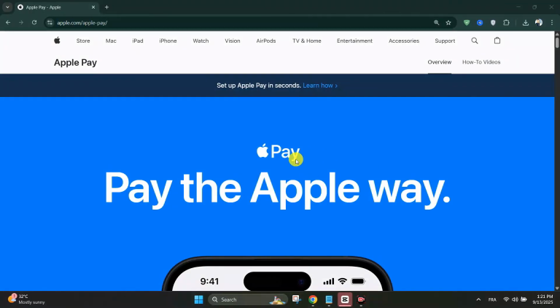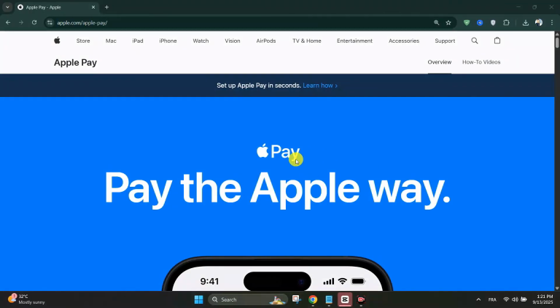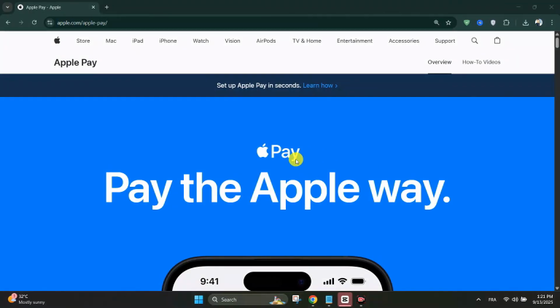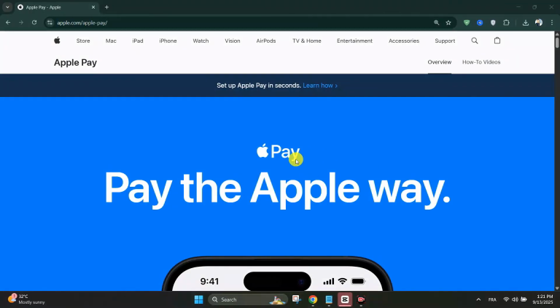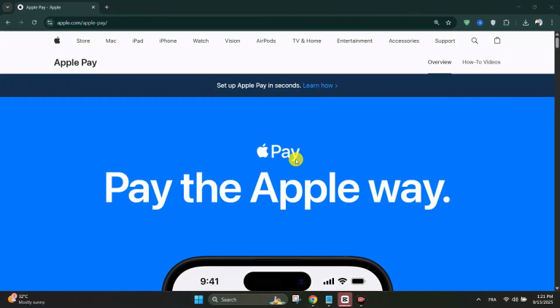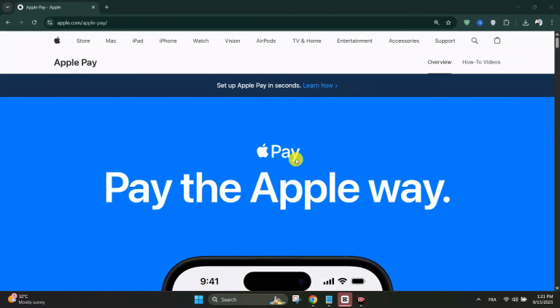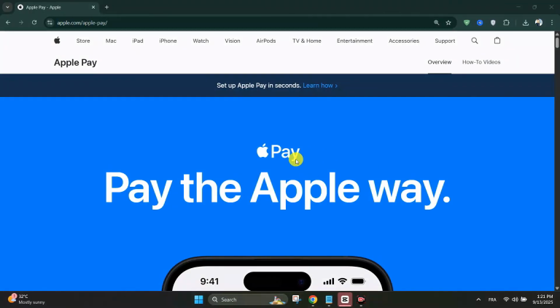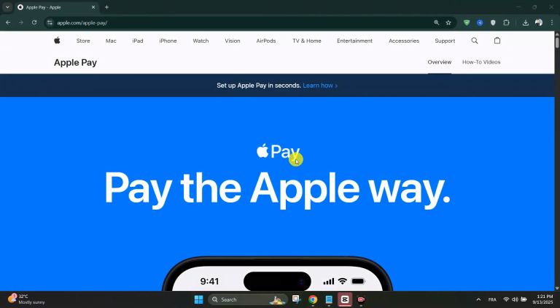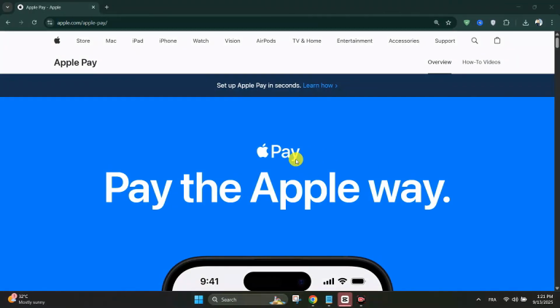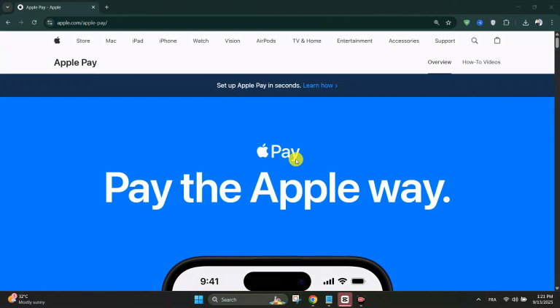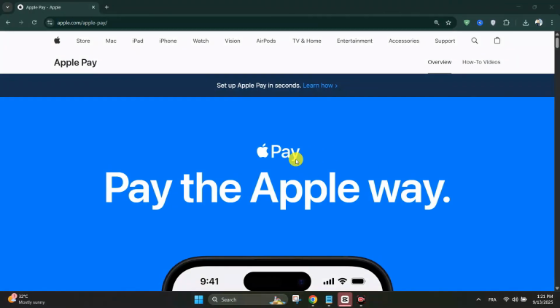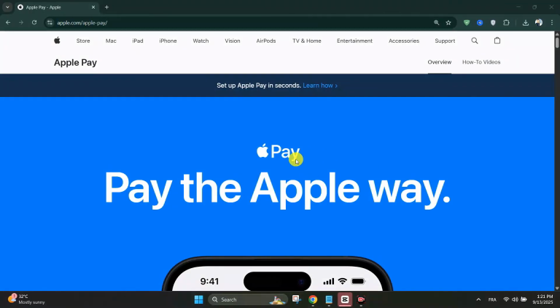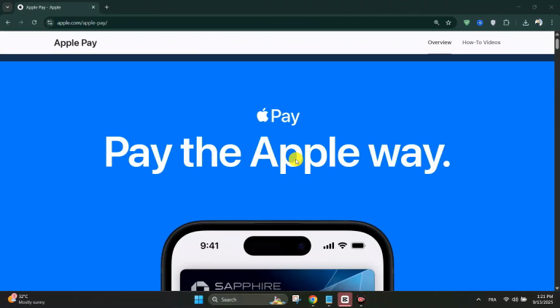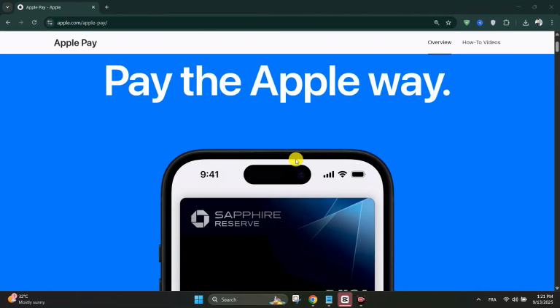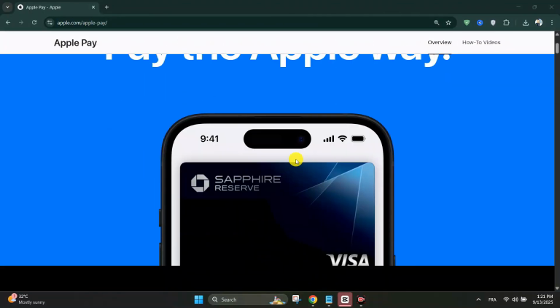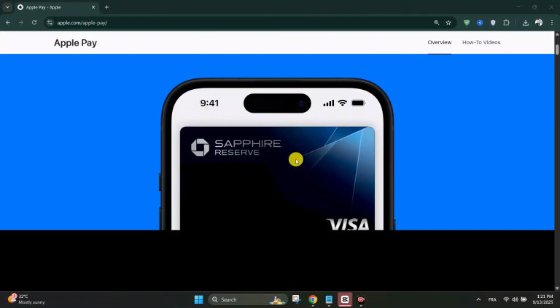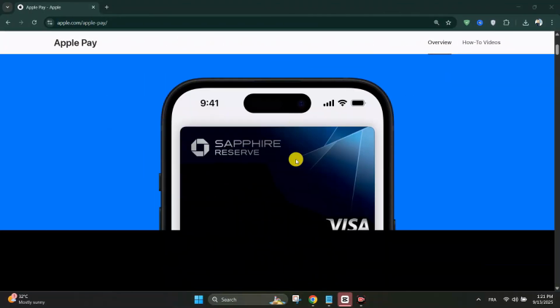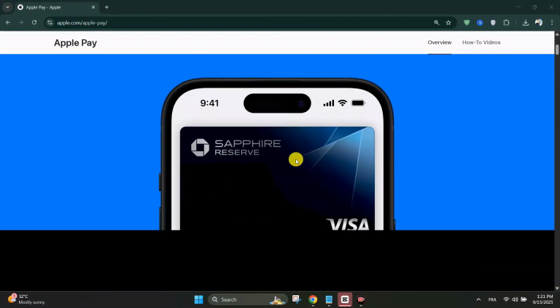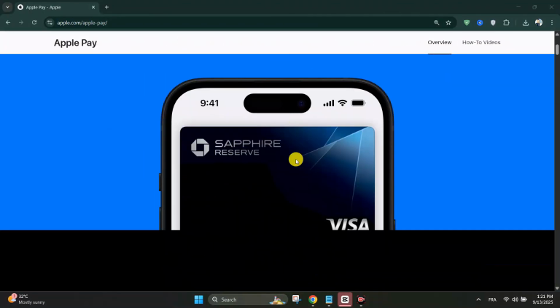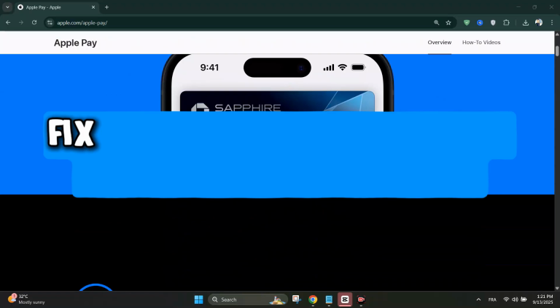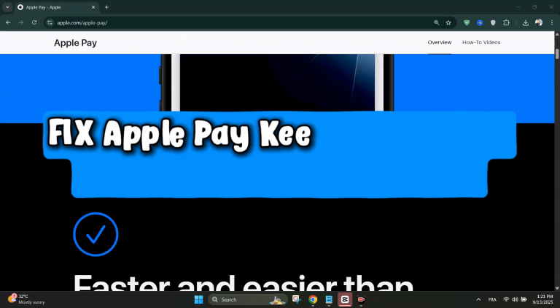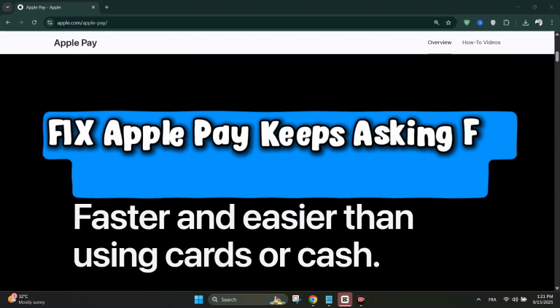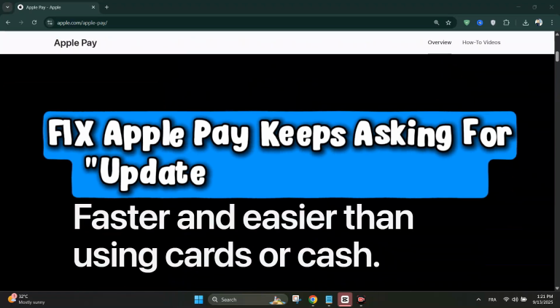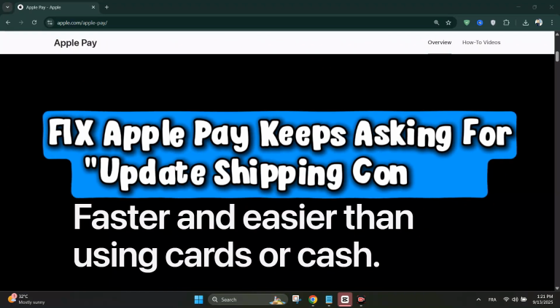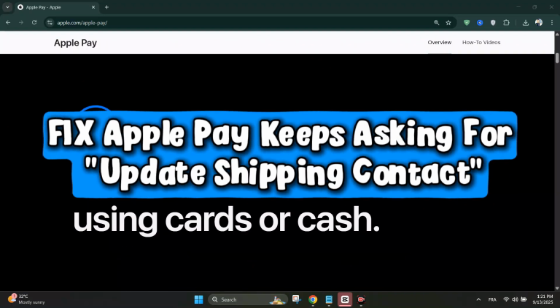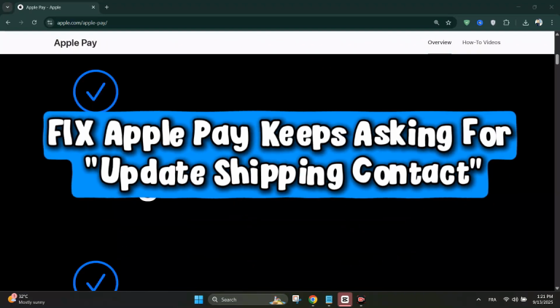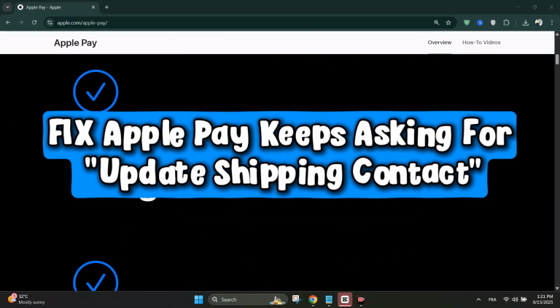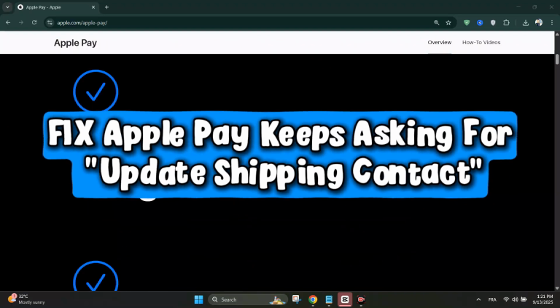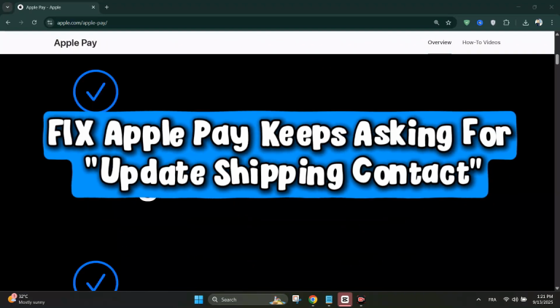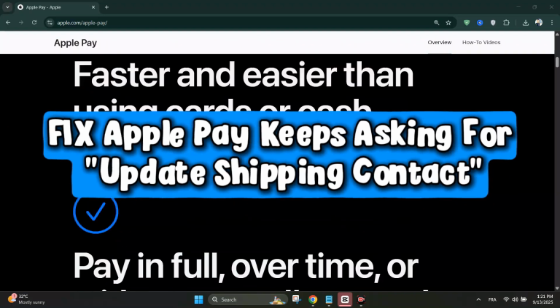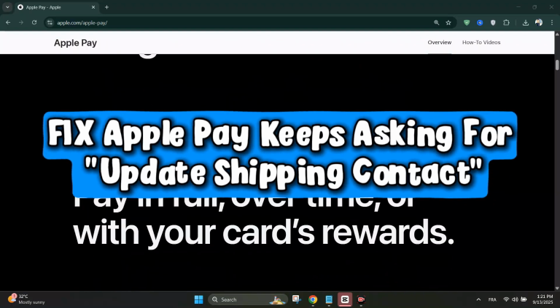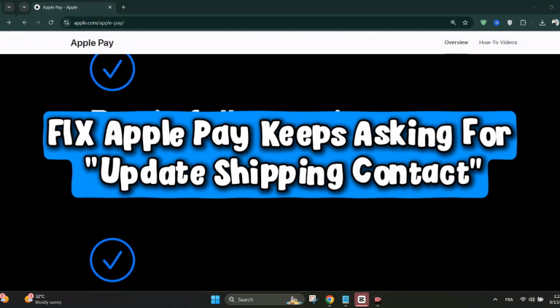Hello everyone and welcome back. Today we're going to see how to fix Apple Pay keeps asking to update shipping contact.